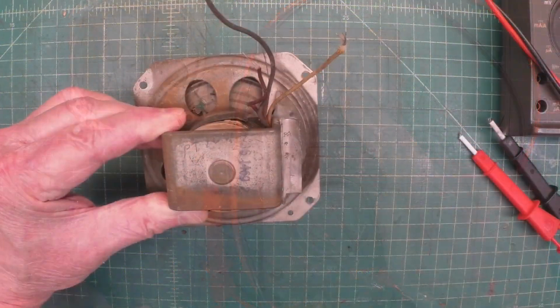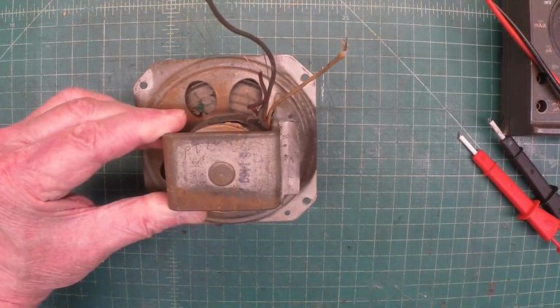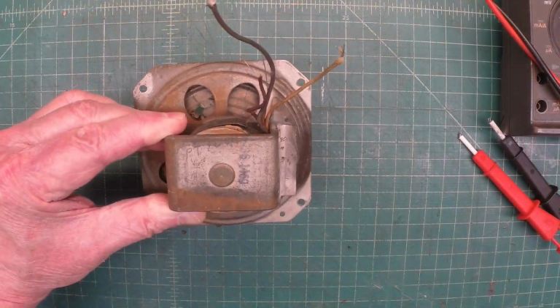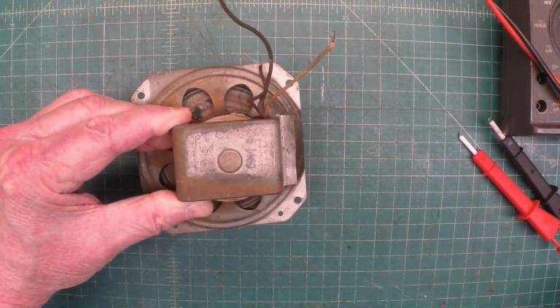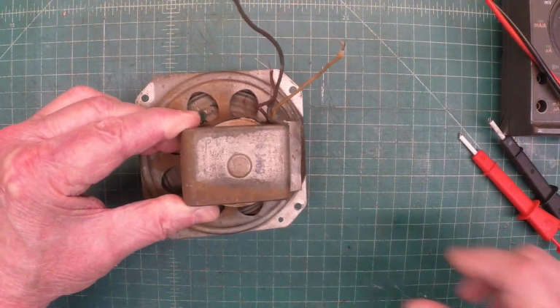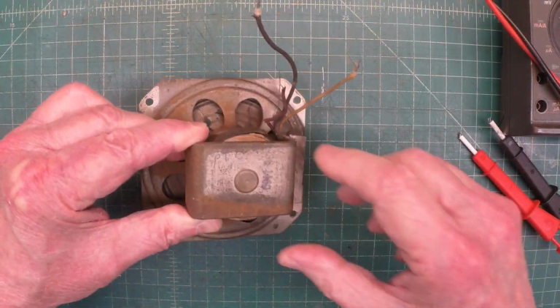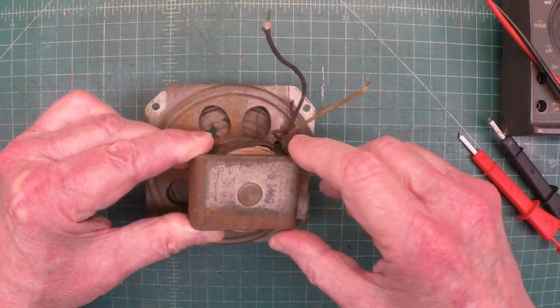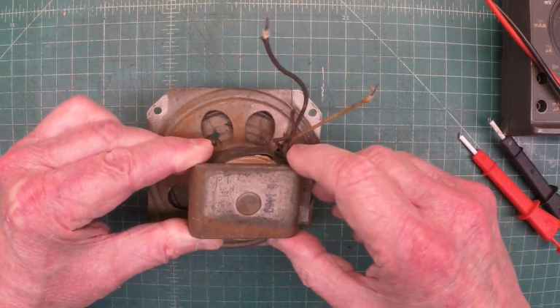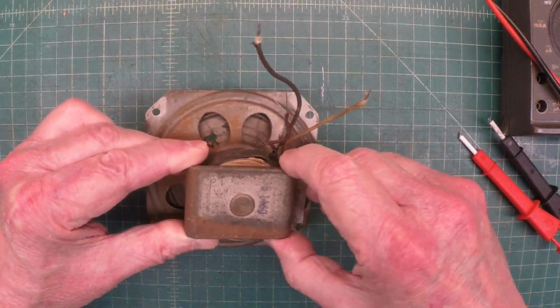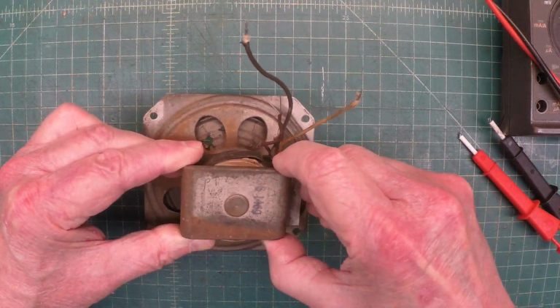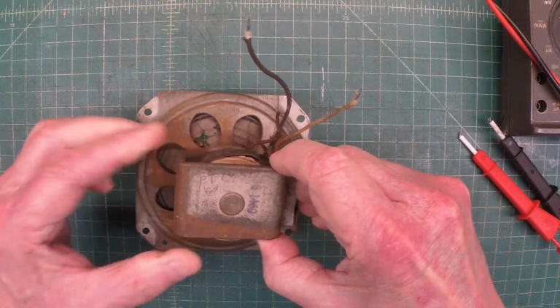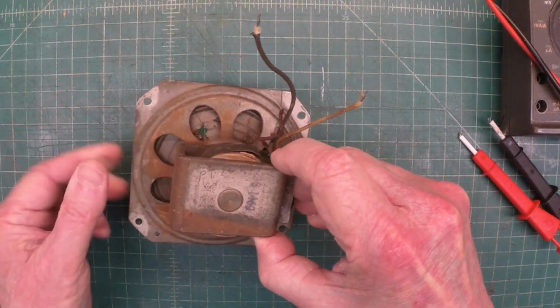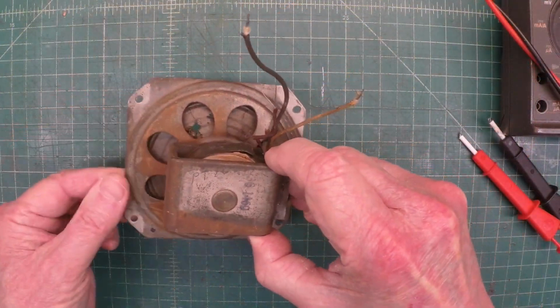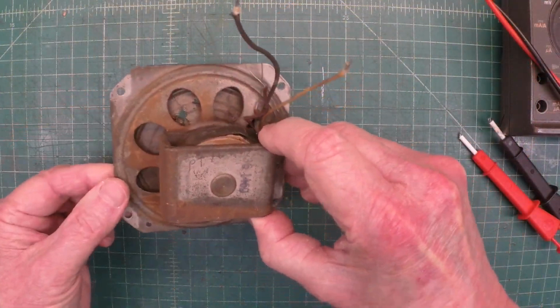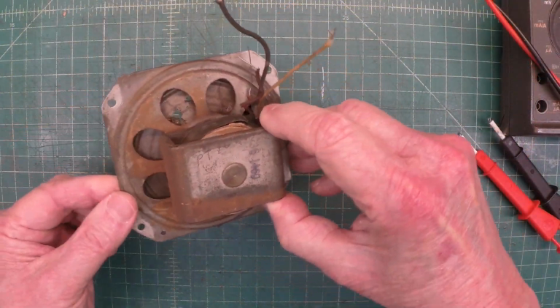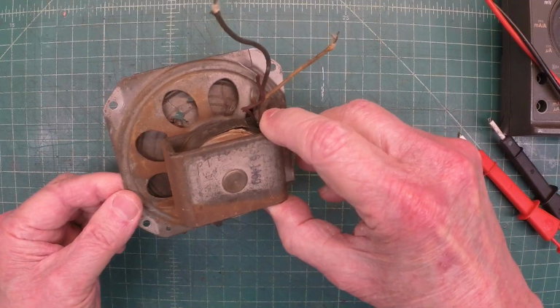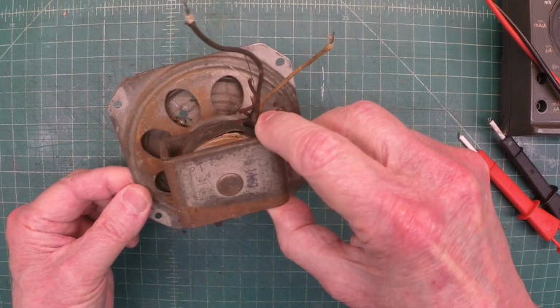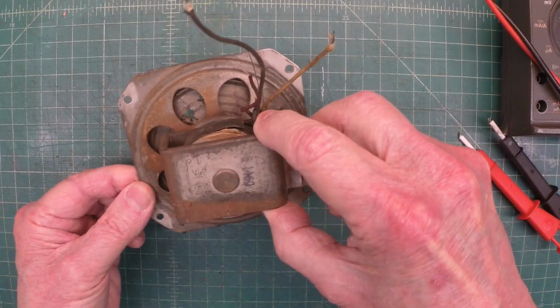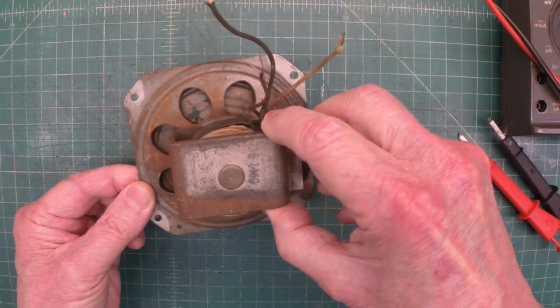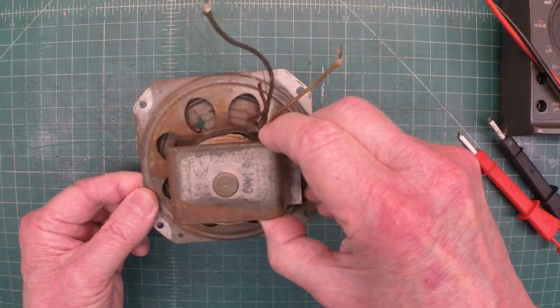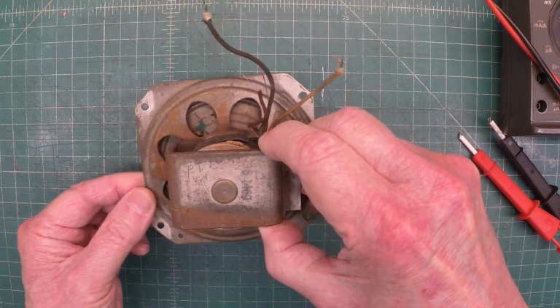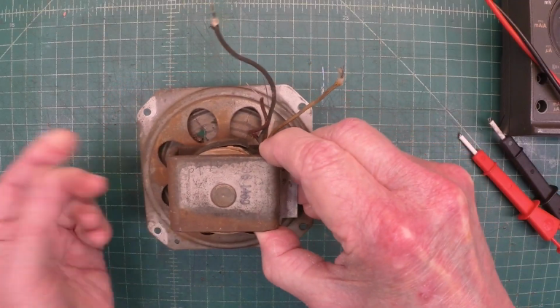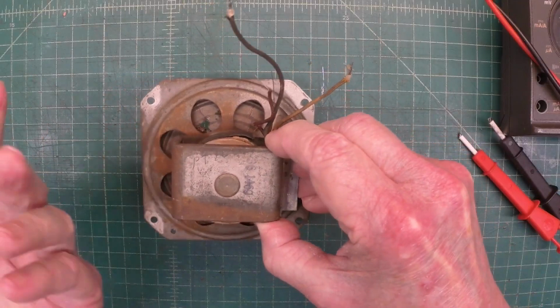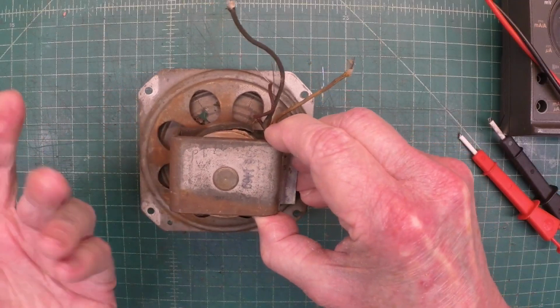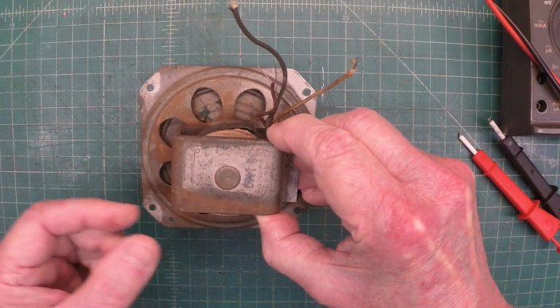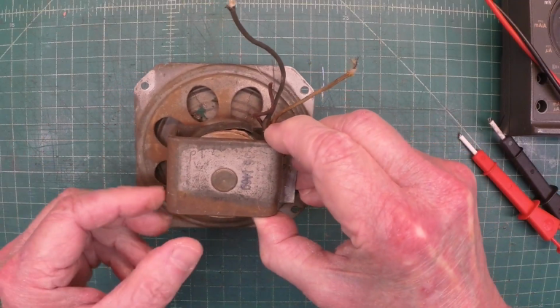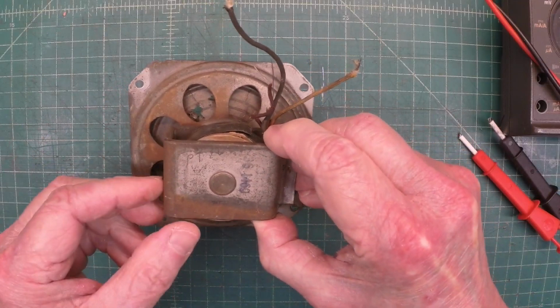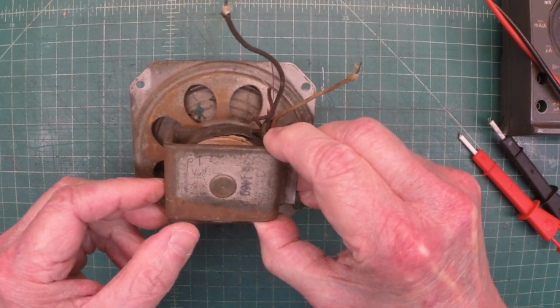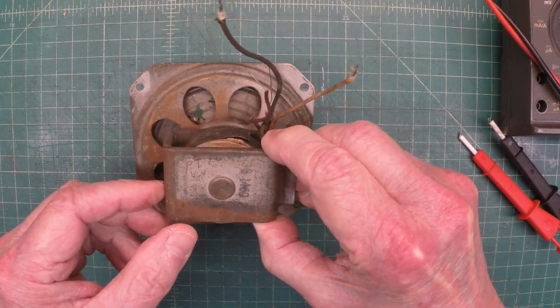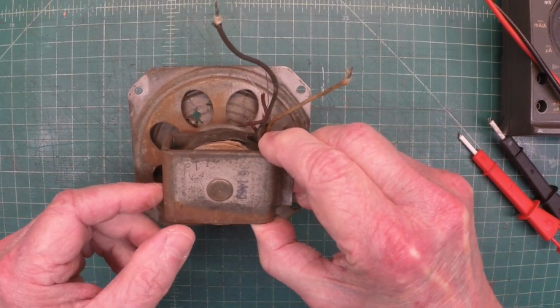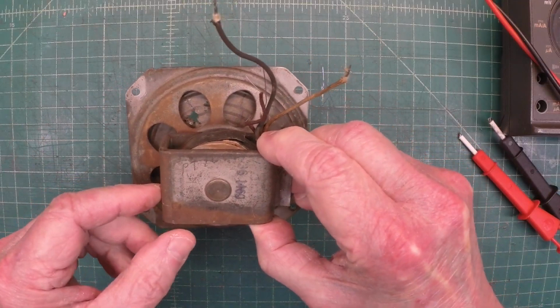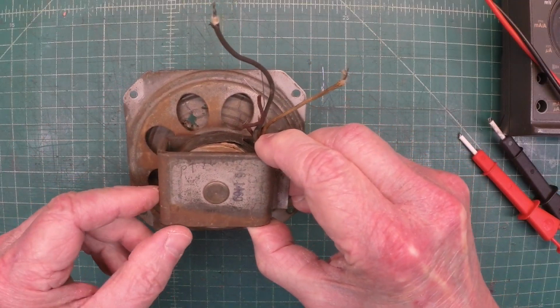Hey guys, thanks for joining me in another loudspeaker repair, or at least I should say an attempt.